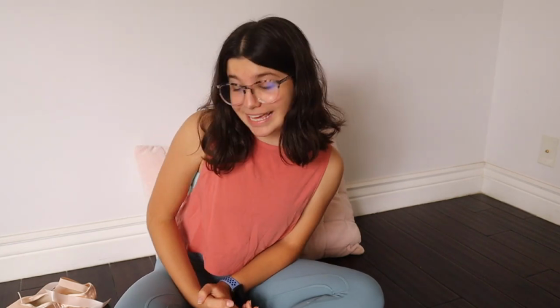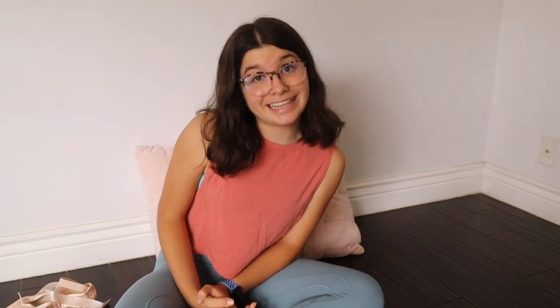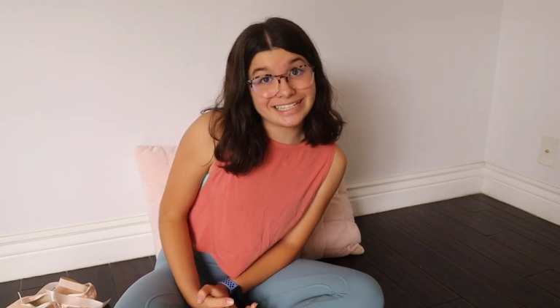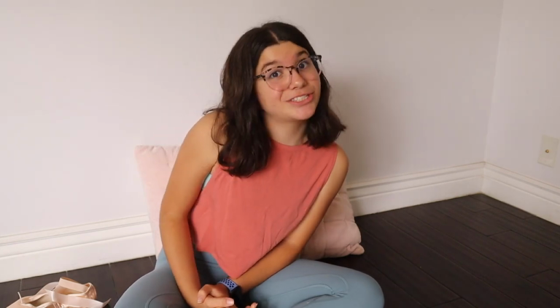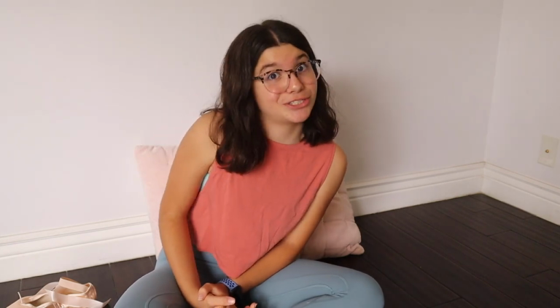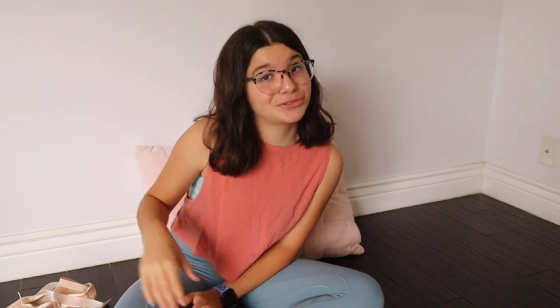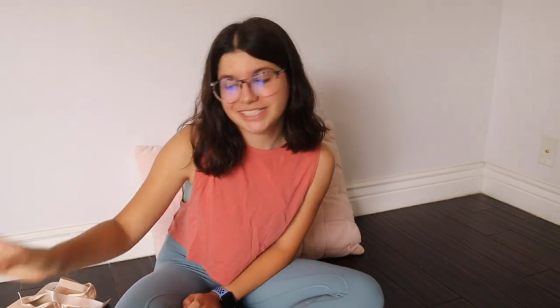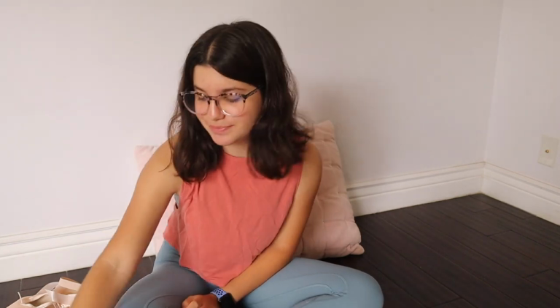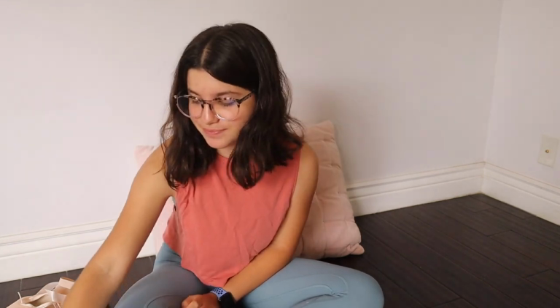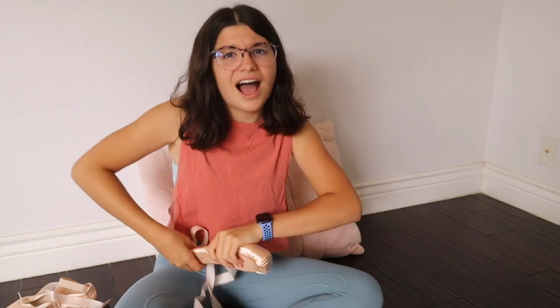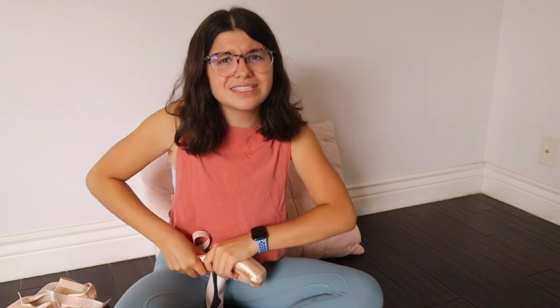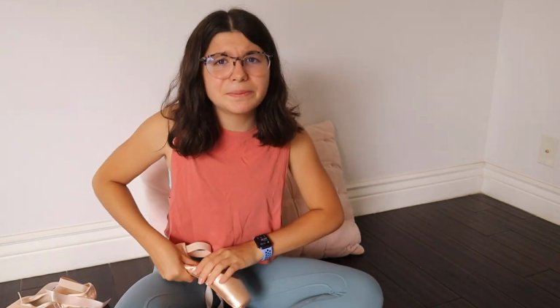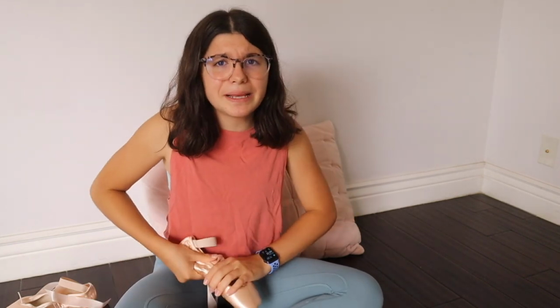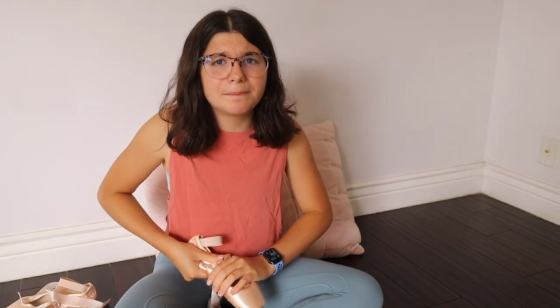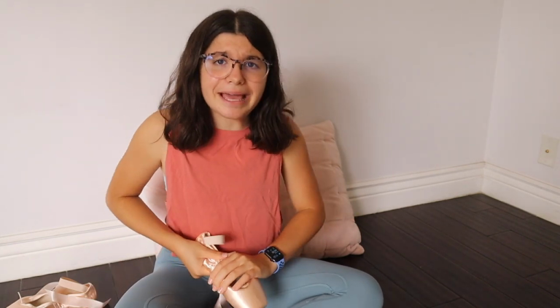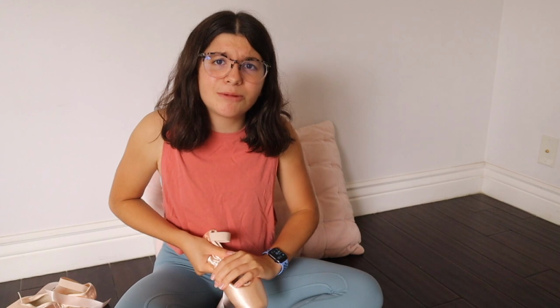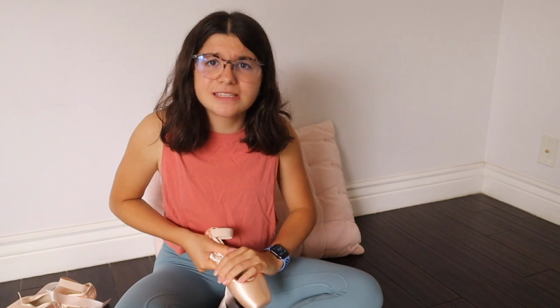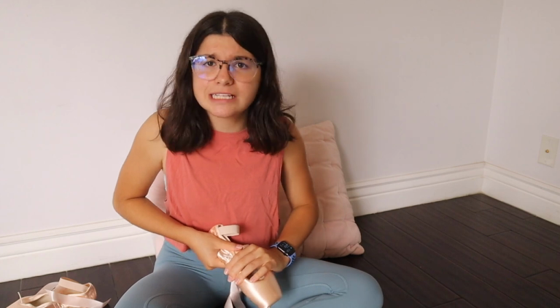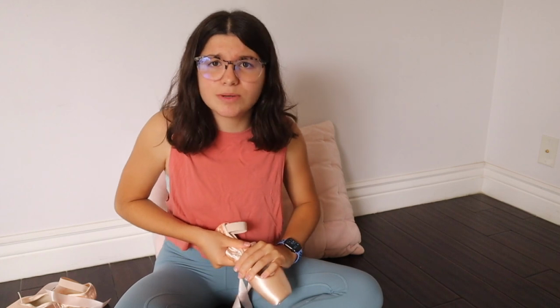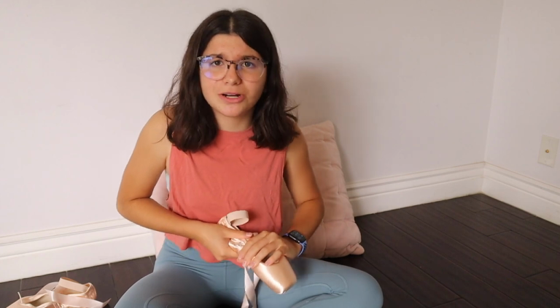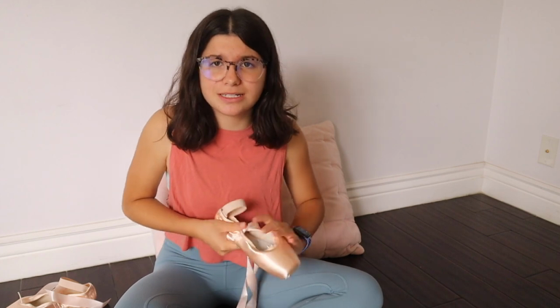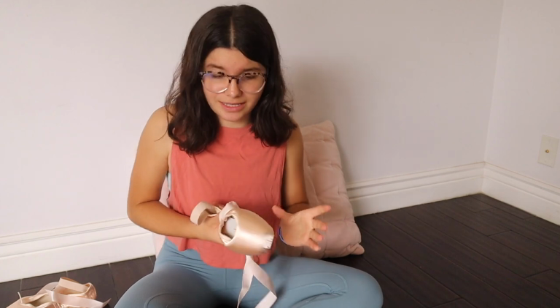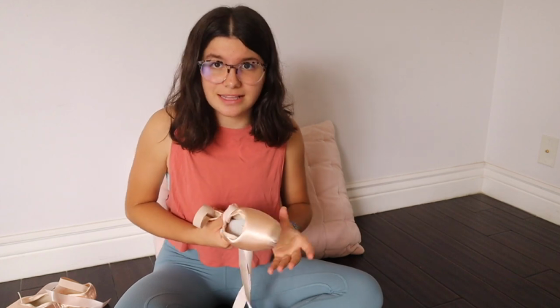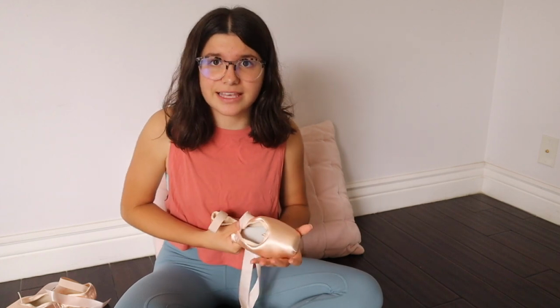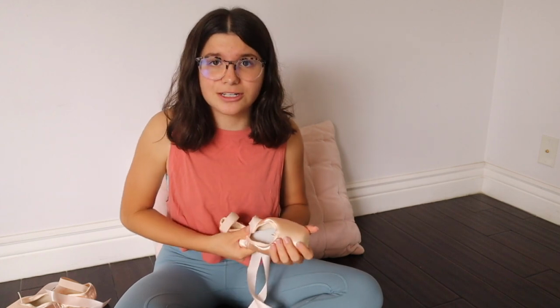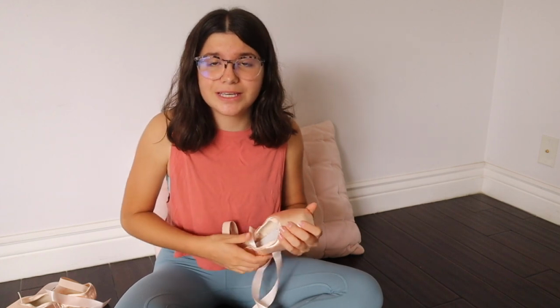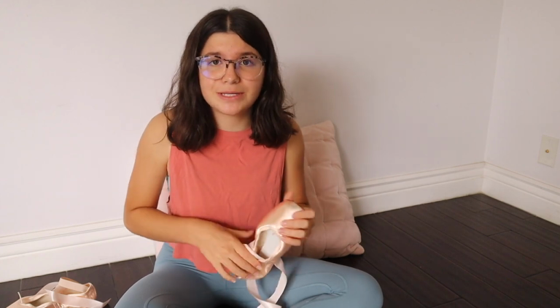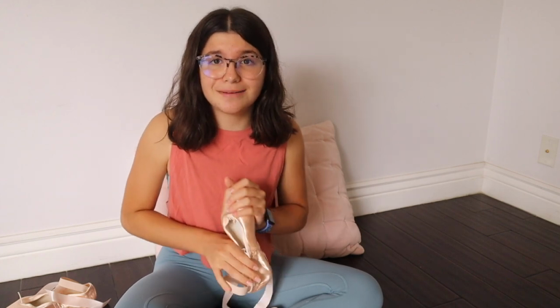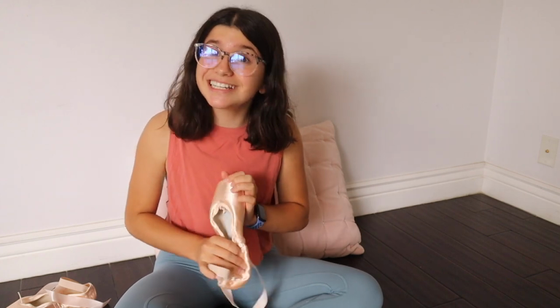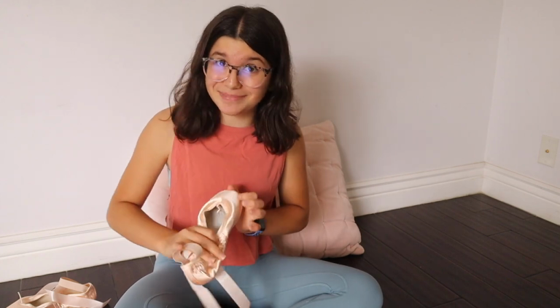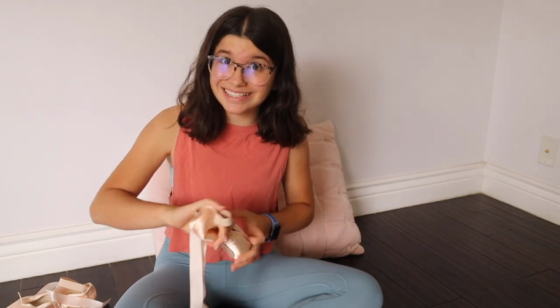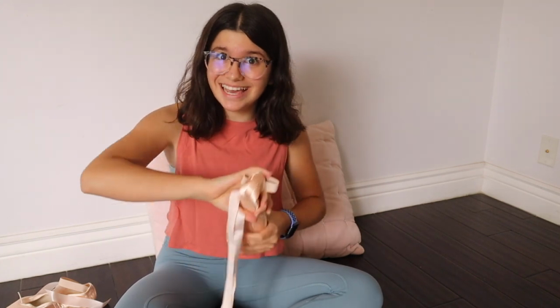Now let's break in these shoes. I've seen people bang them on things, but personally that scares me, so I'm just going to bend them.